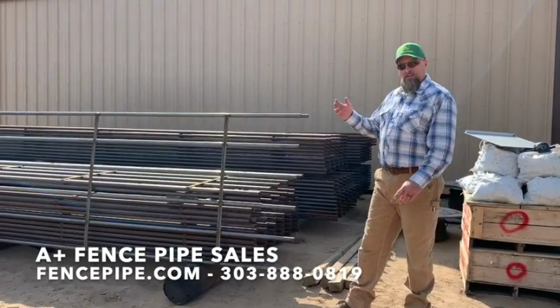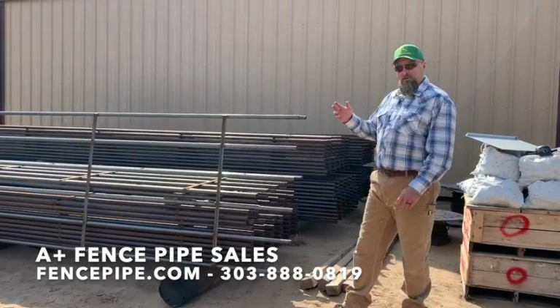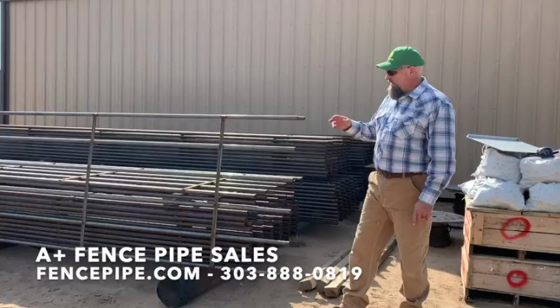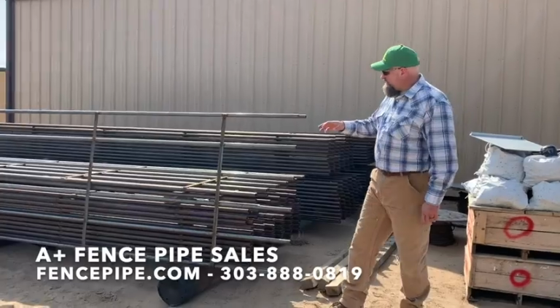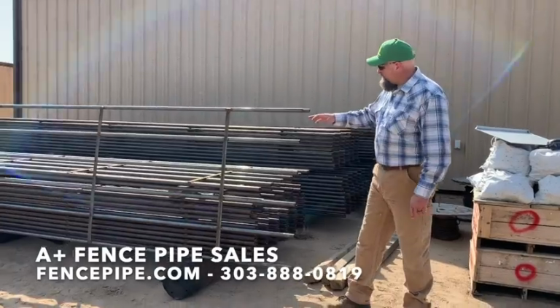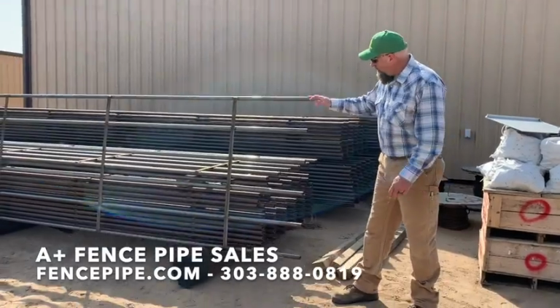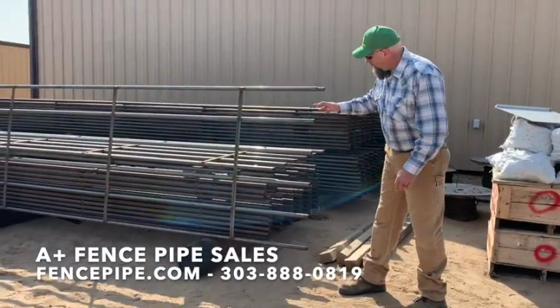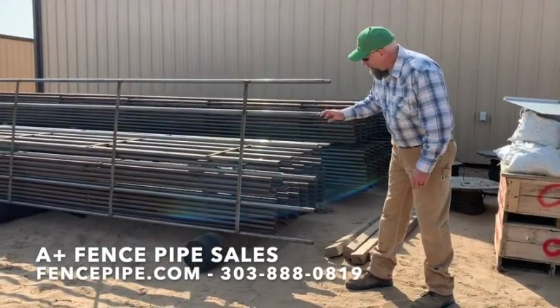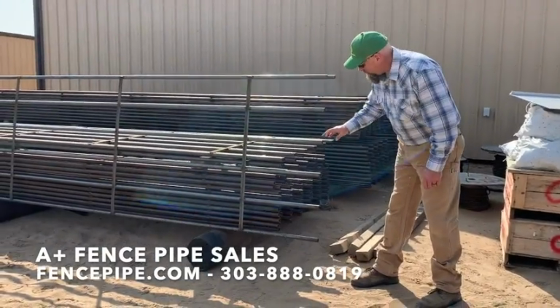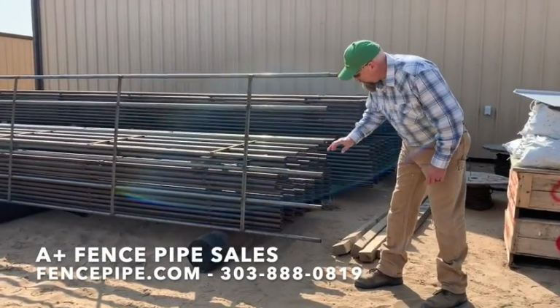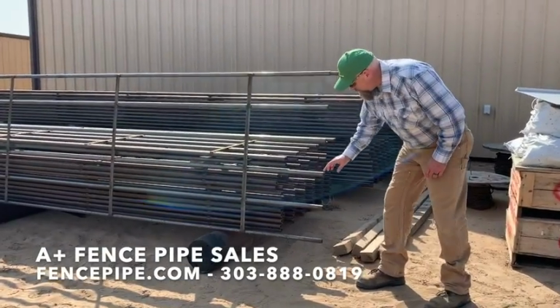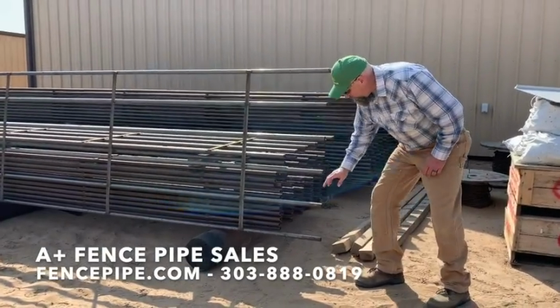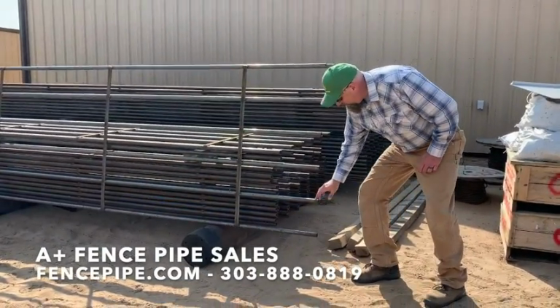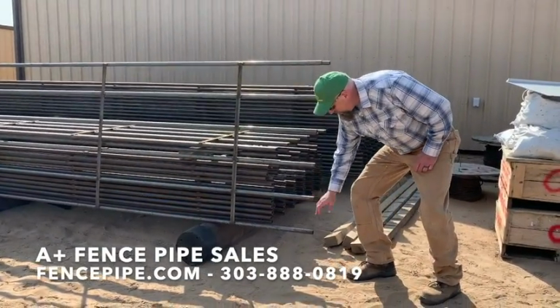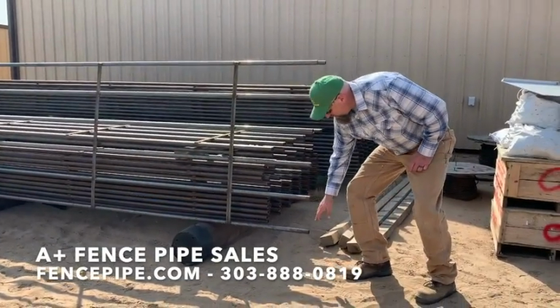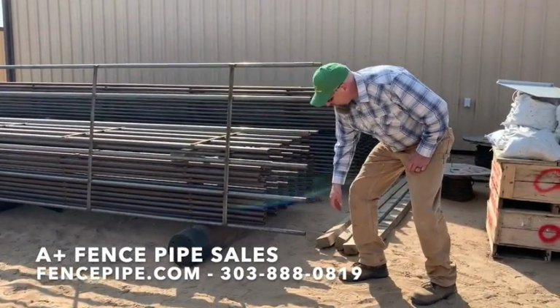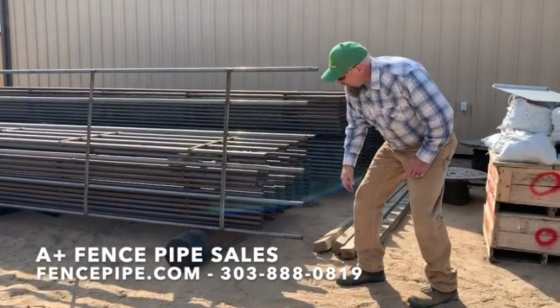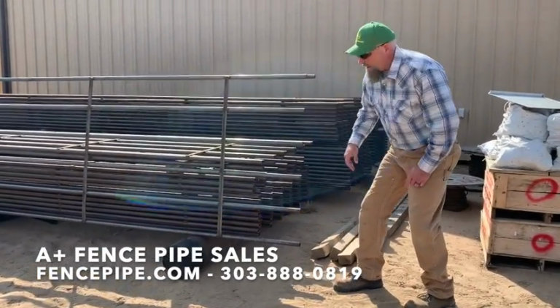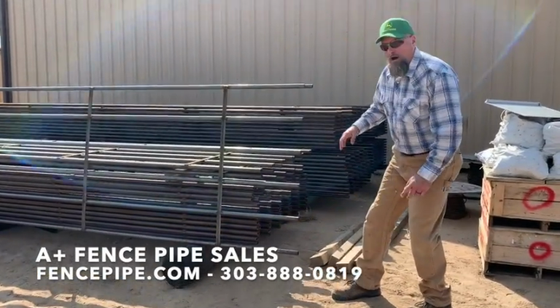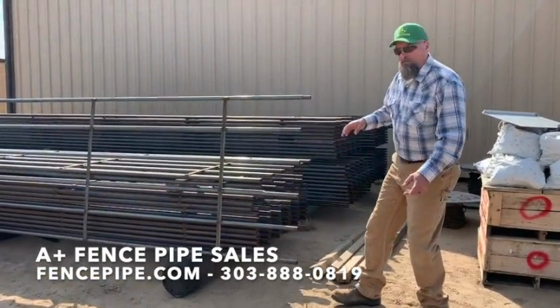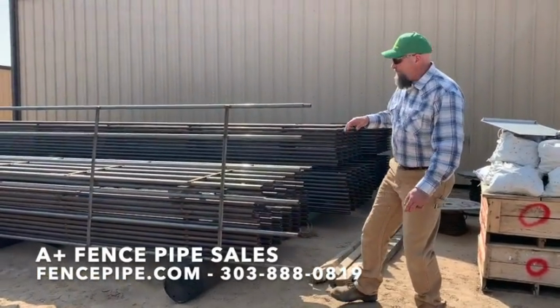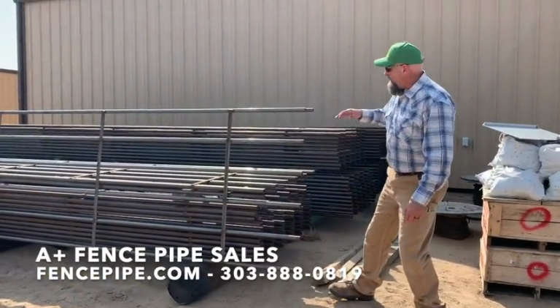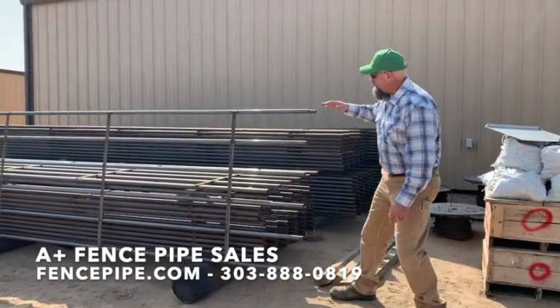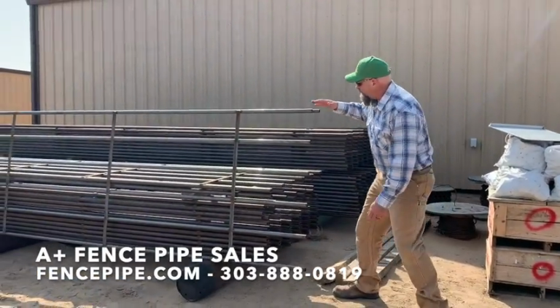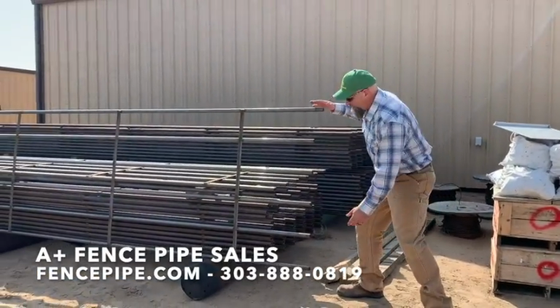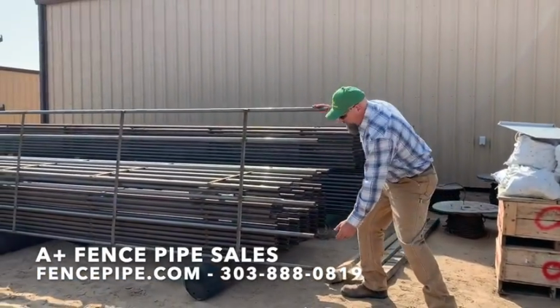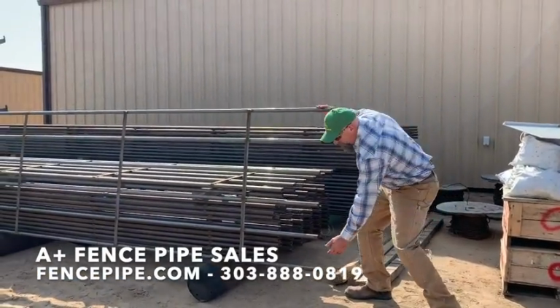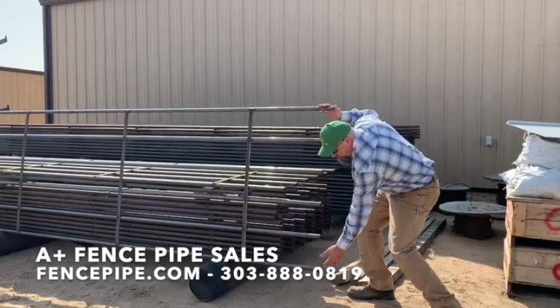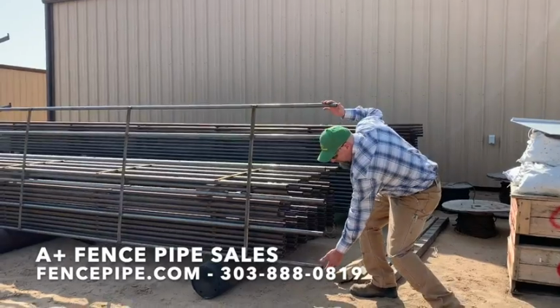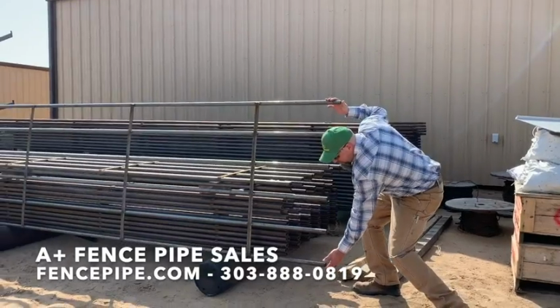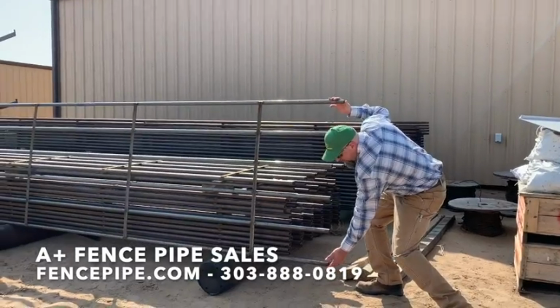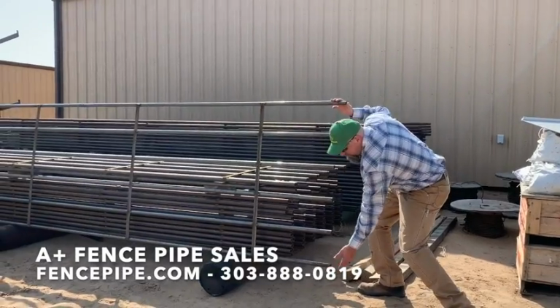This one here is six bar — one, two, three, four, five, six. All of our panels are four foot from top to bottom.